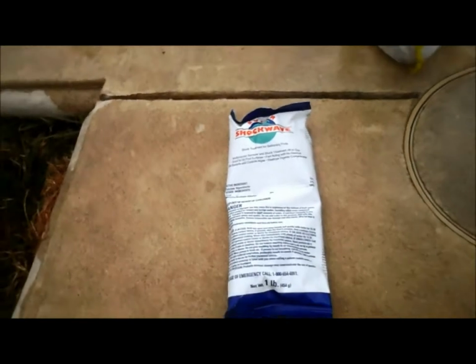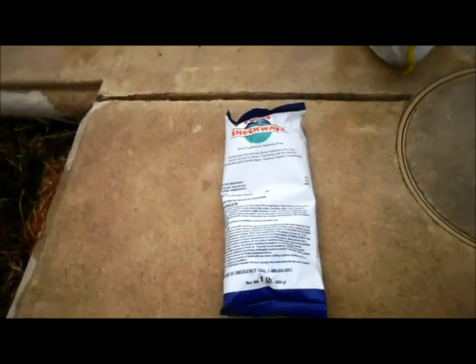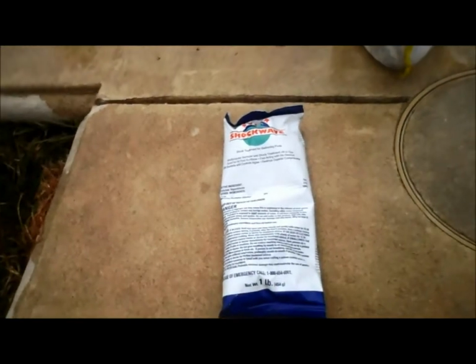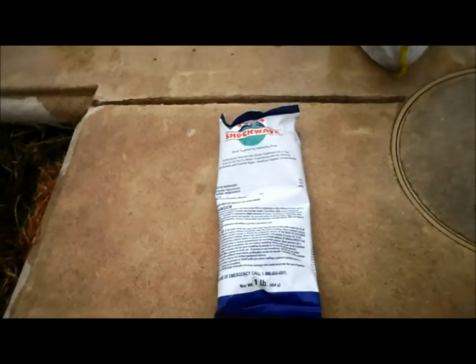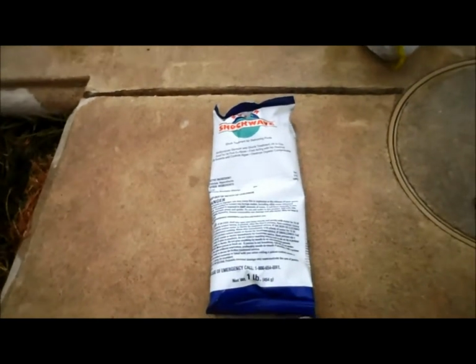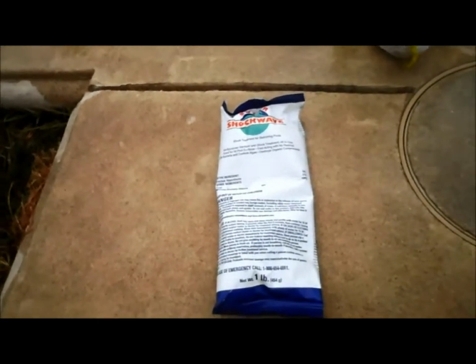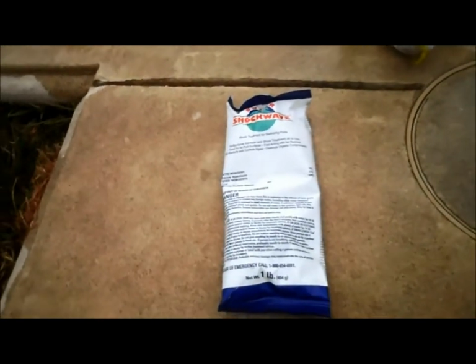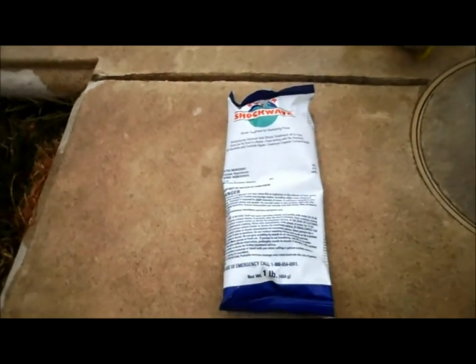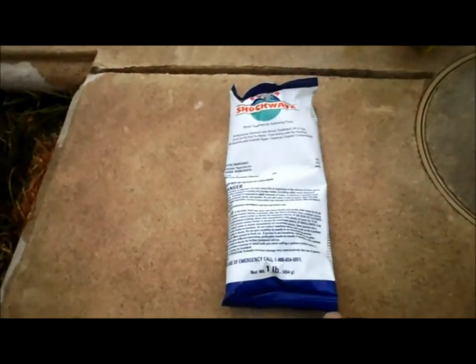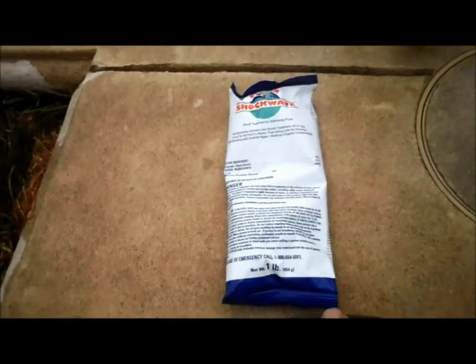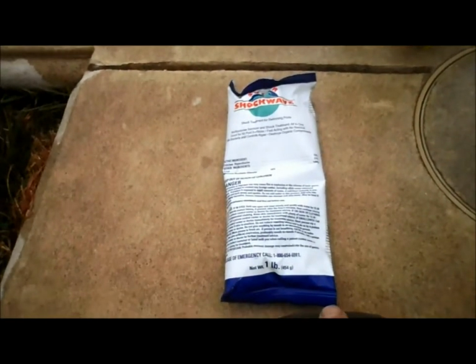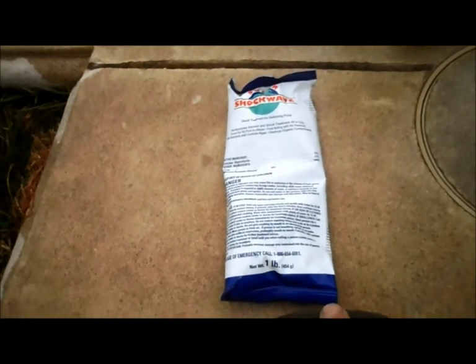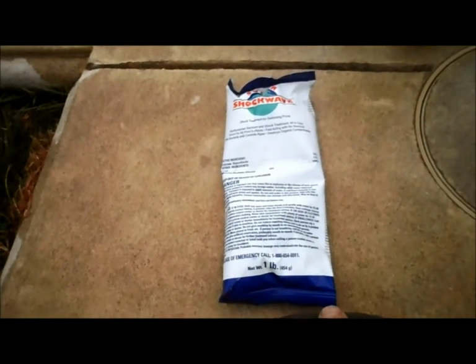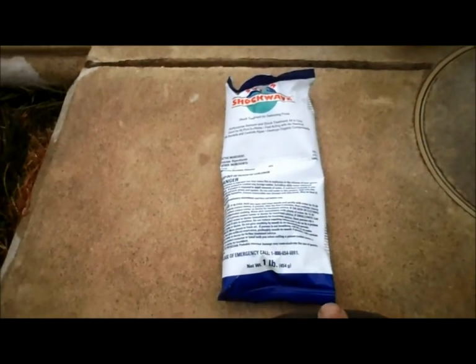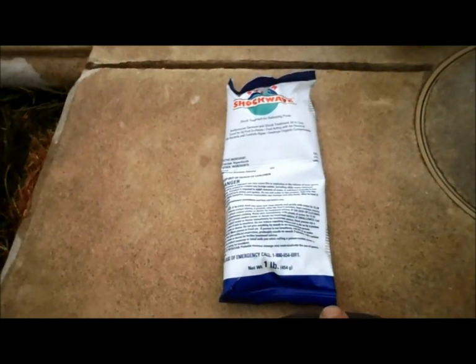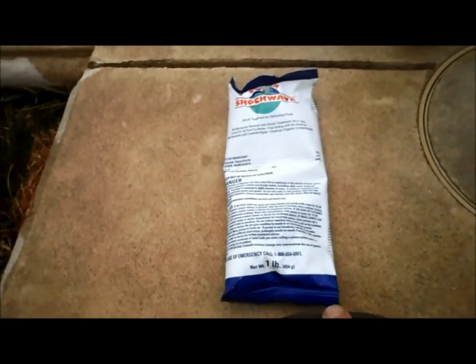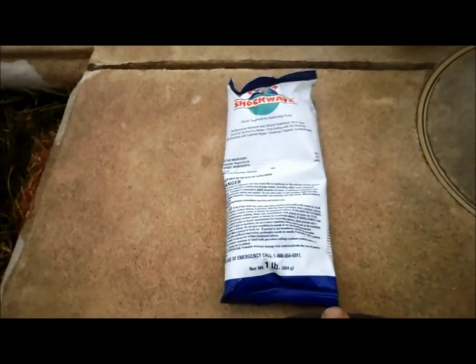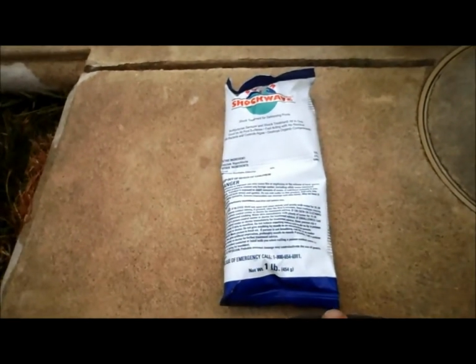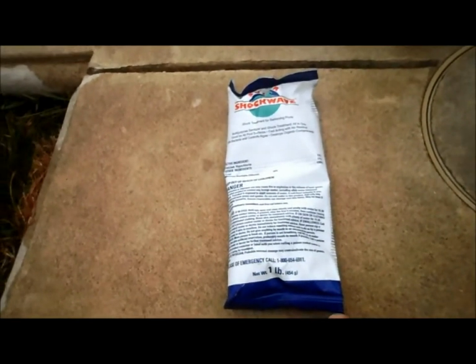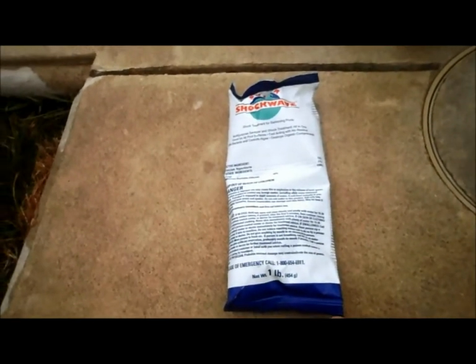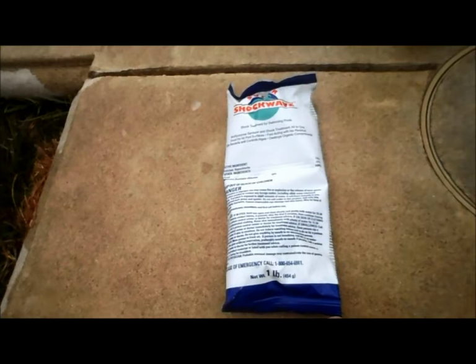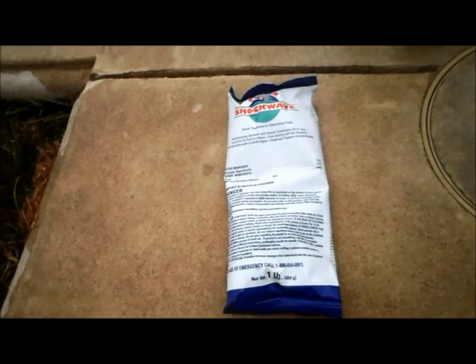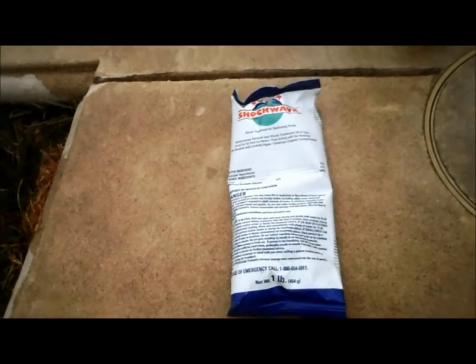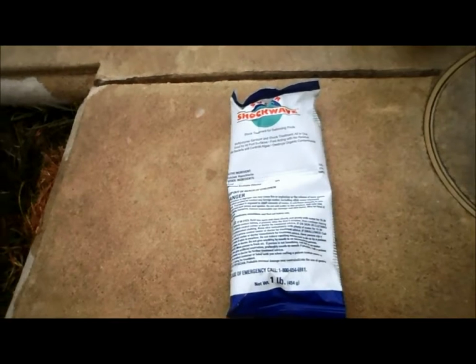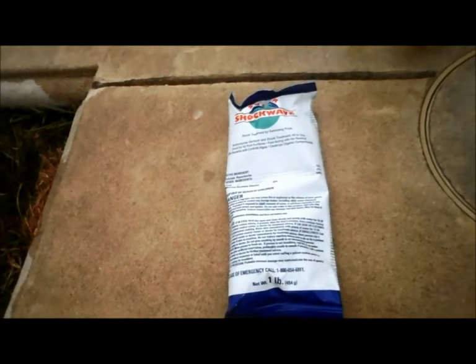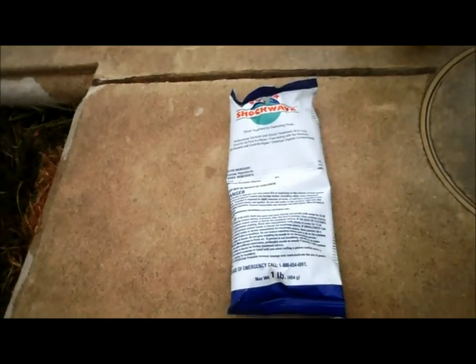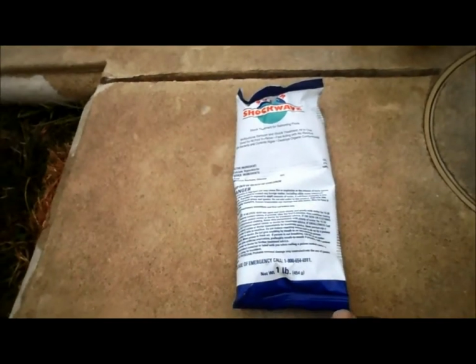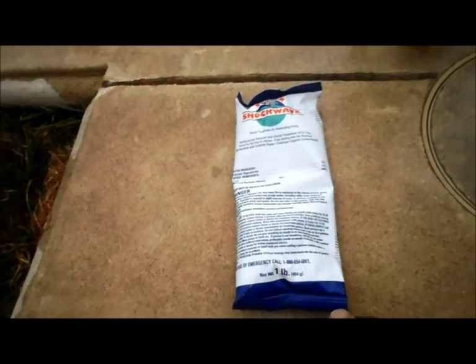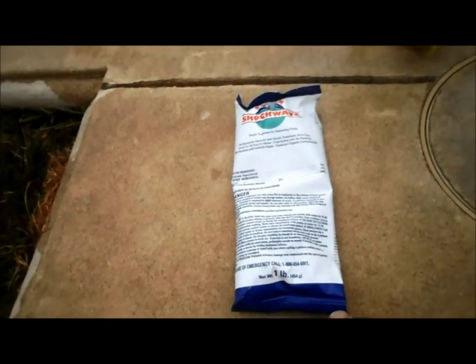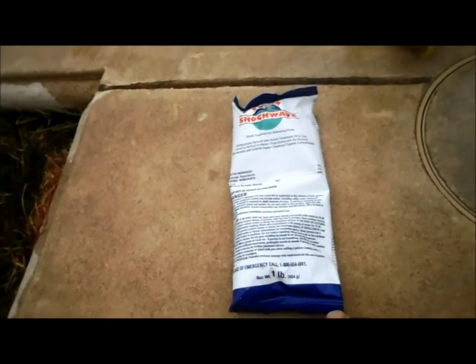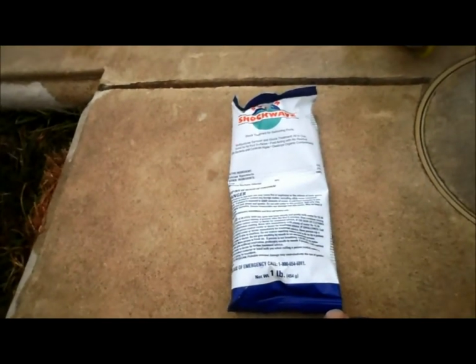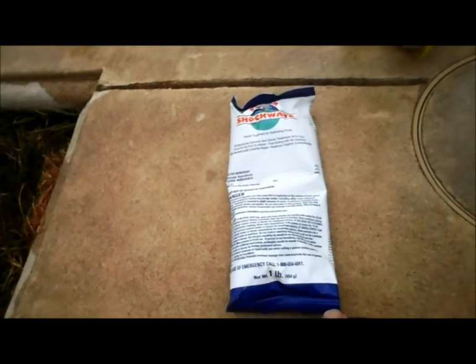You also have to know that Cal Hypo is a highly flammable material, so you want to be careful not to store it anywhere near any flammable things.